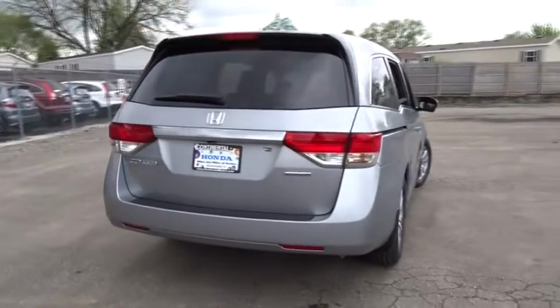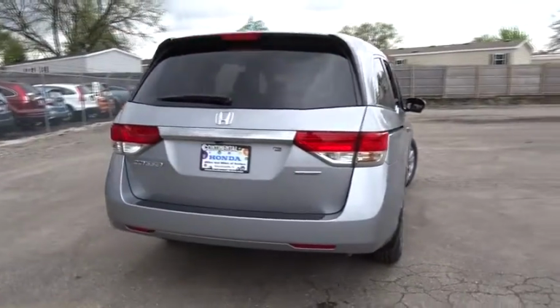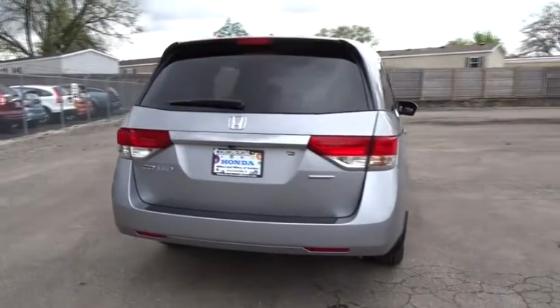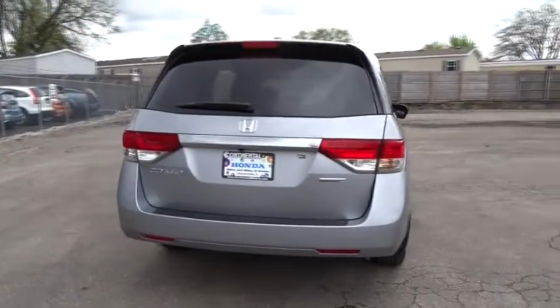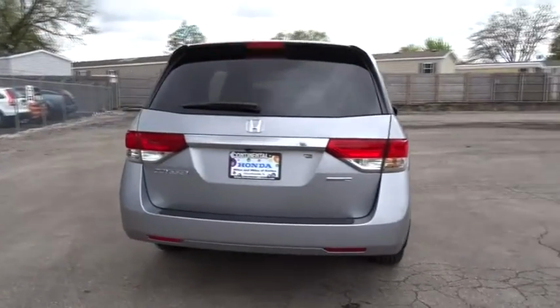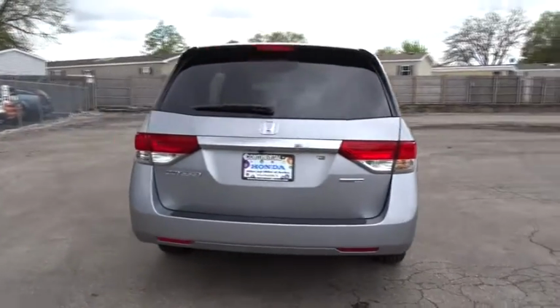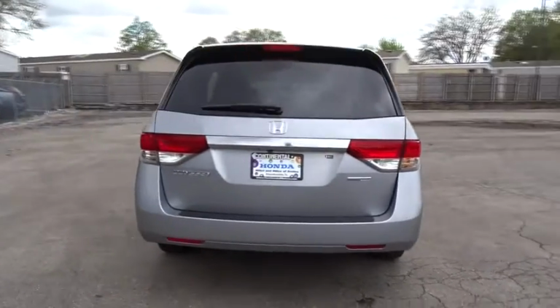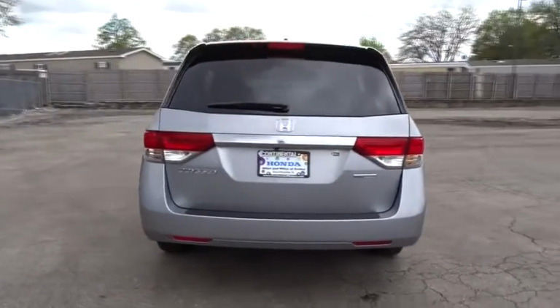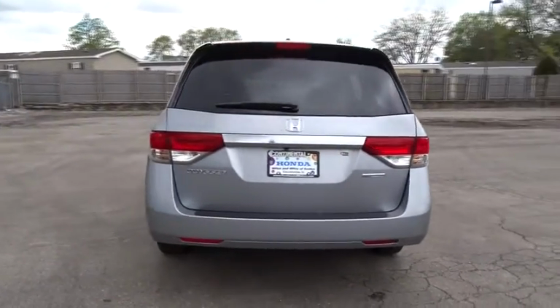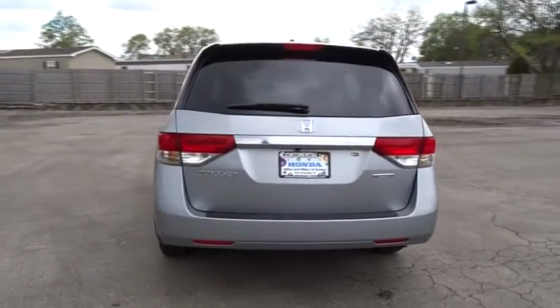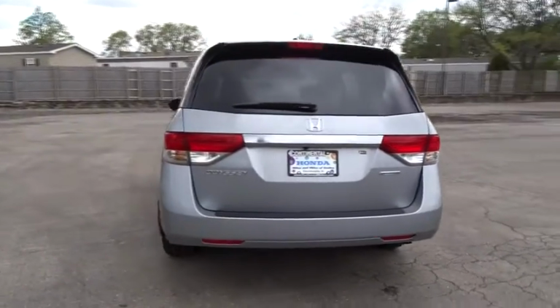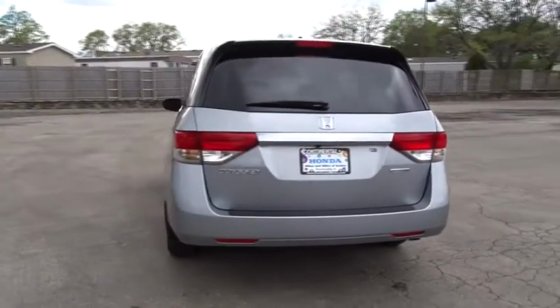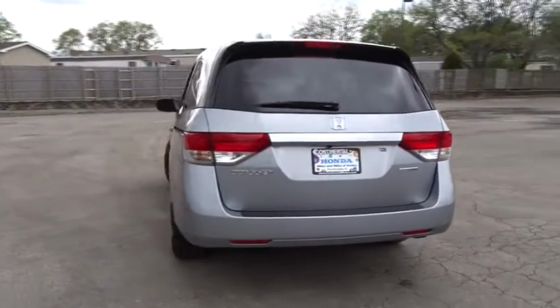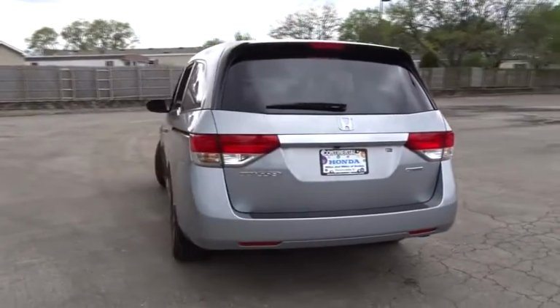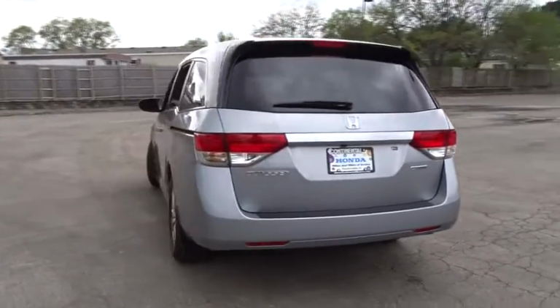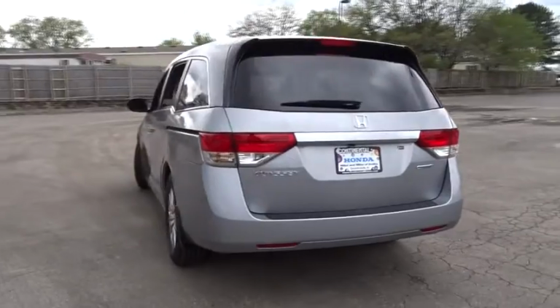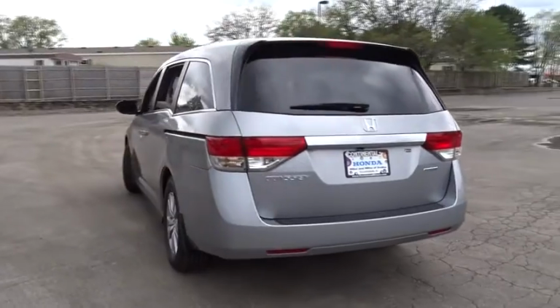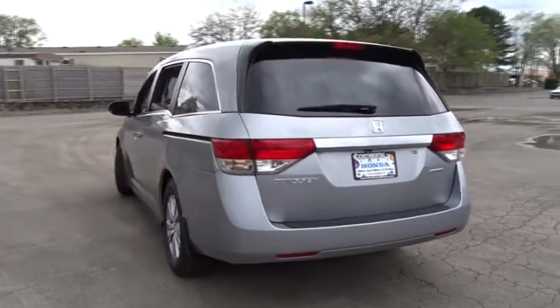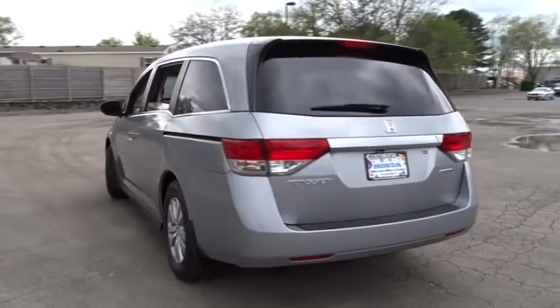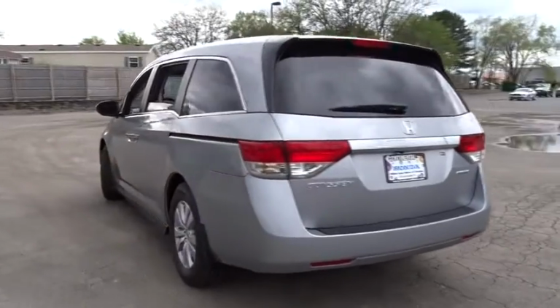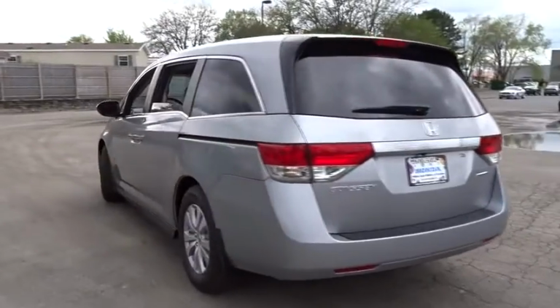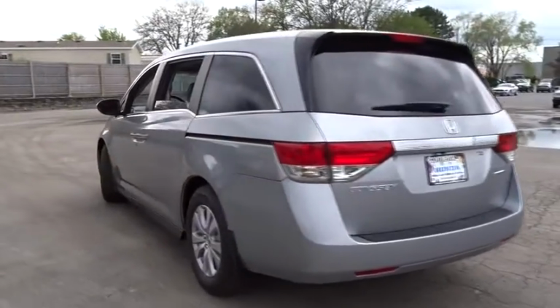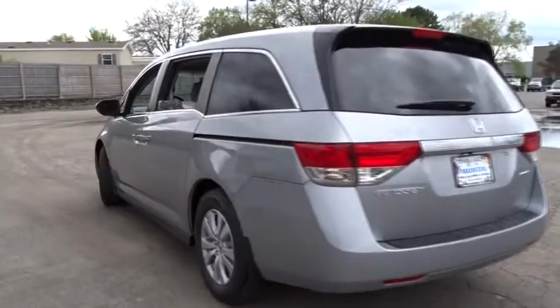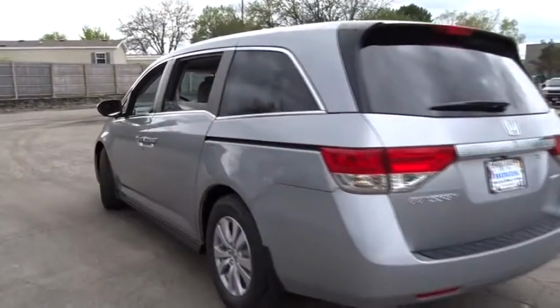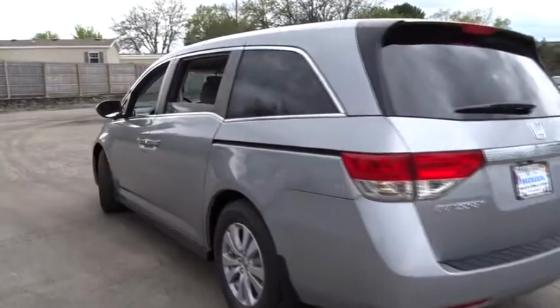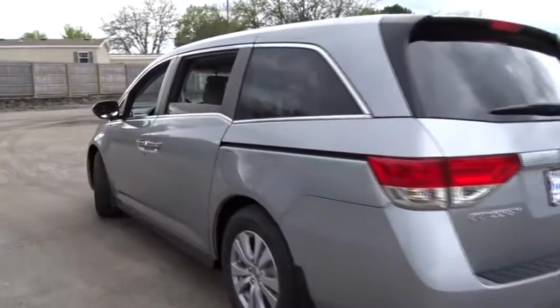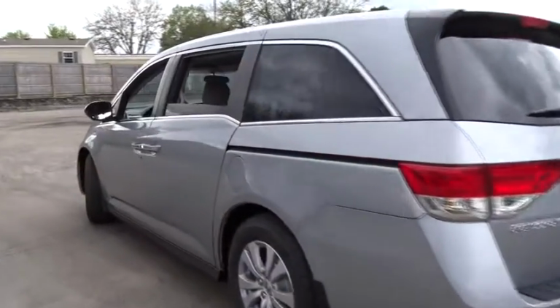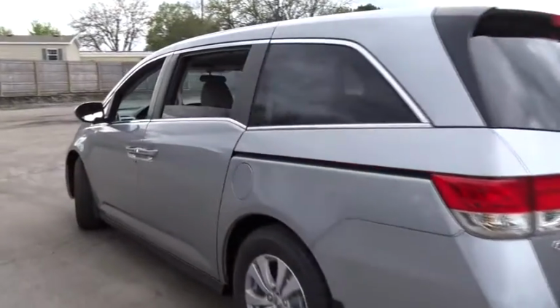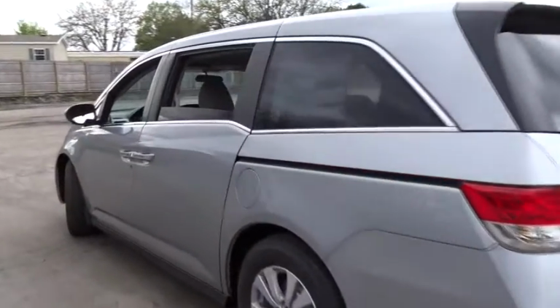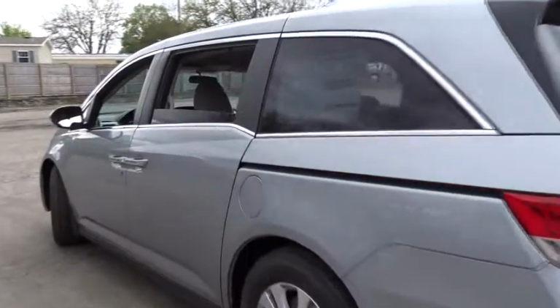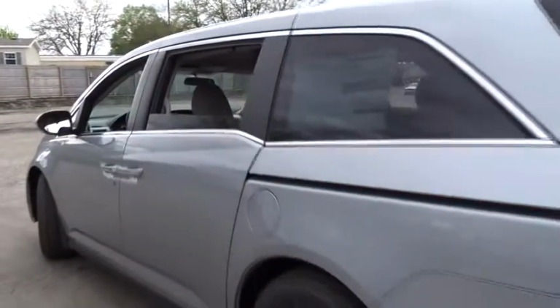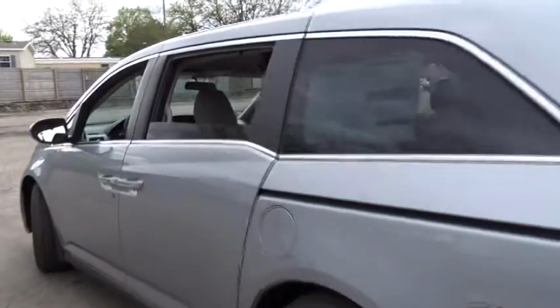Universal garage door opener, climate control, front-wheel drive. Your new ride is just a phone call away.